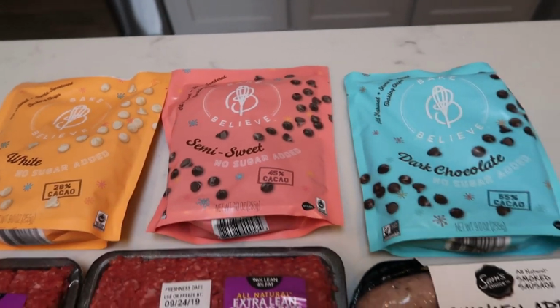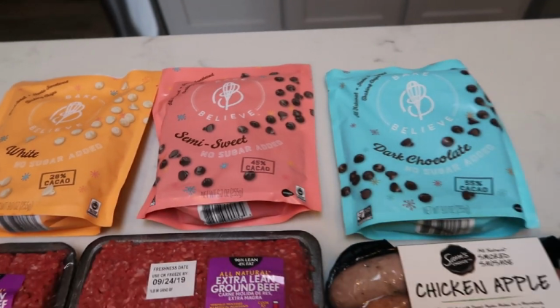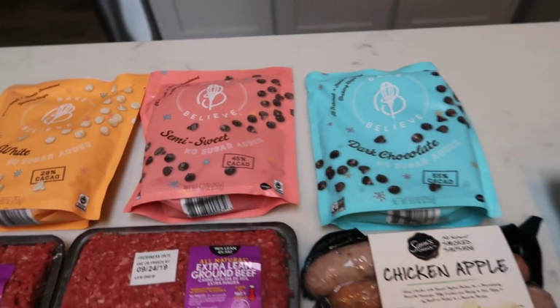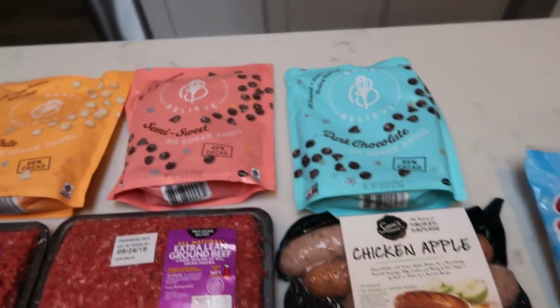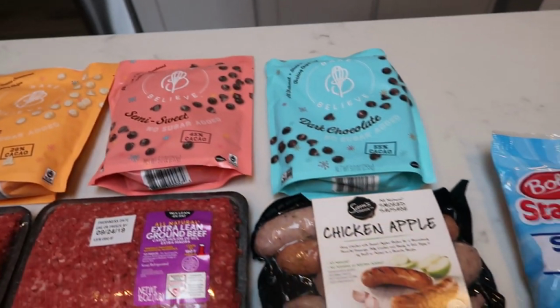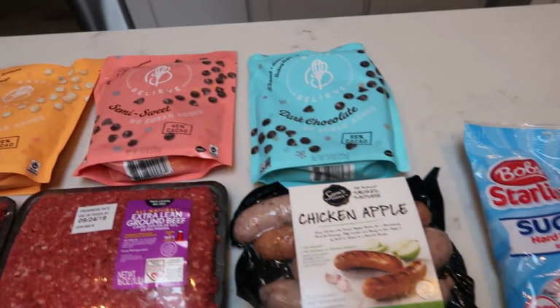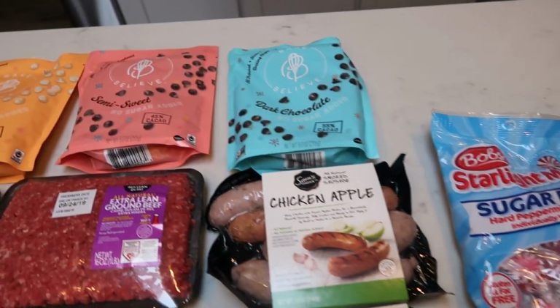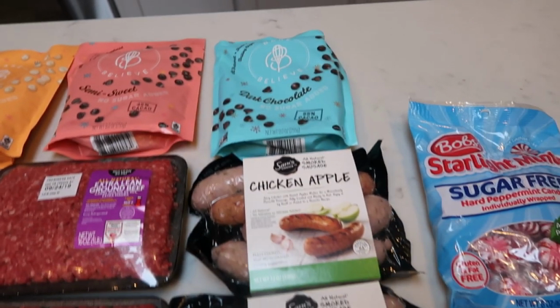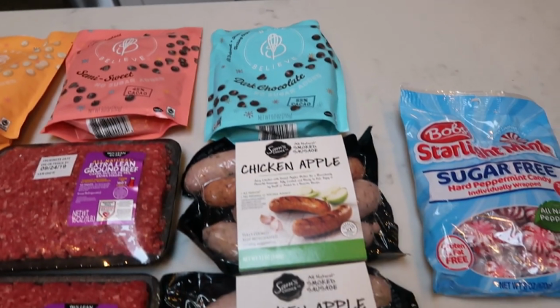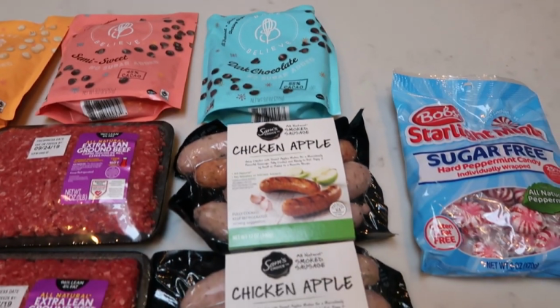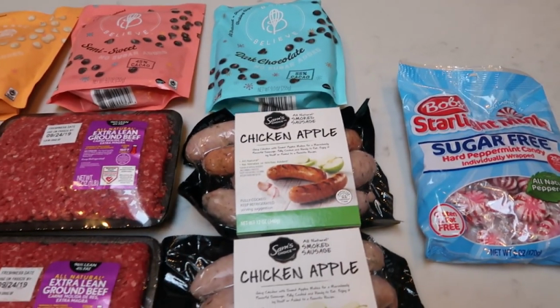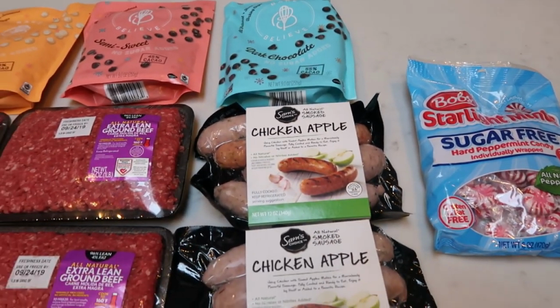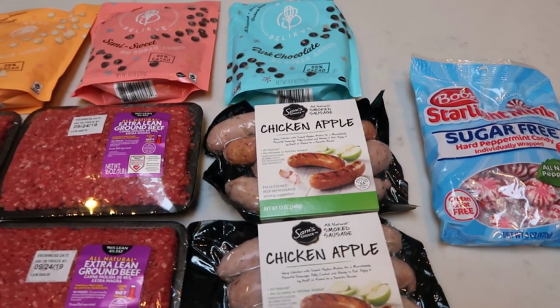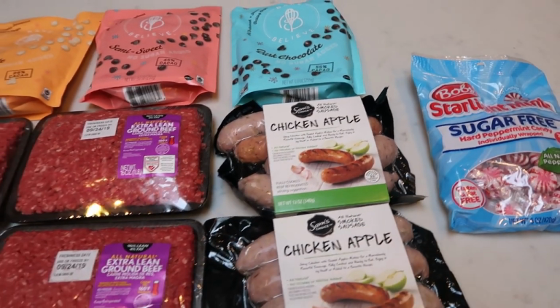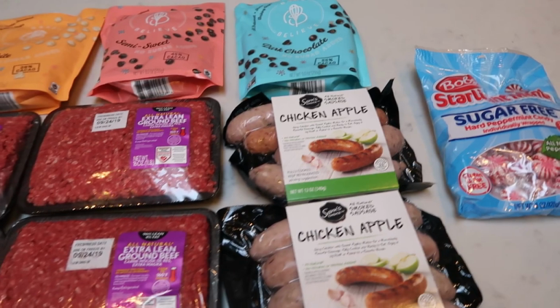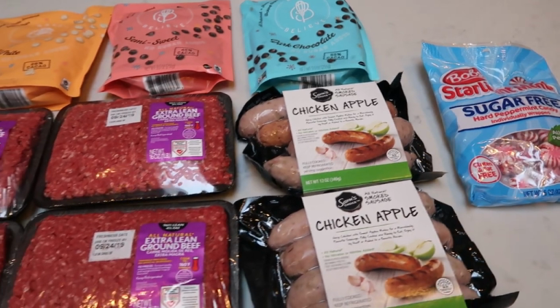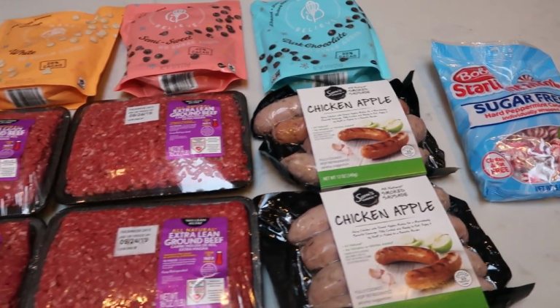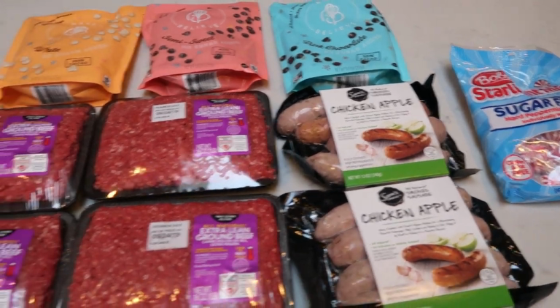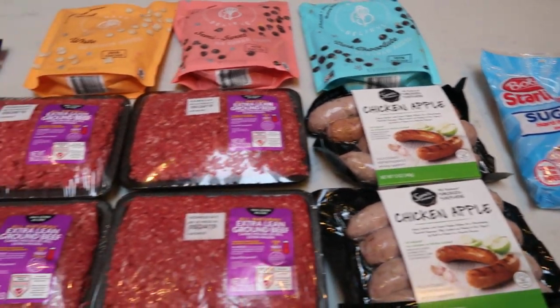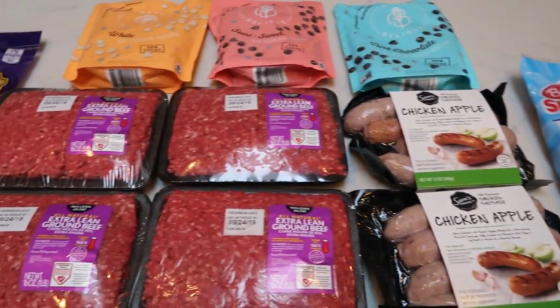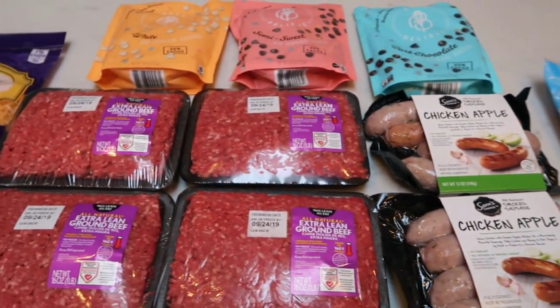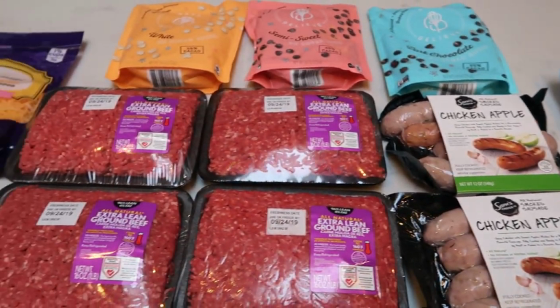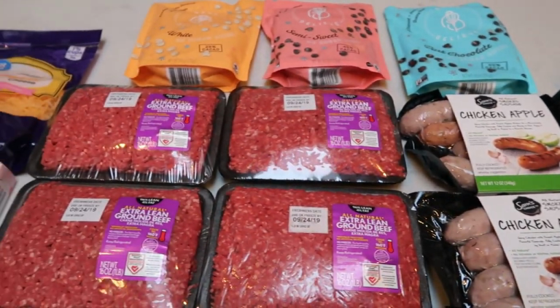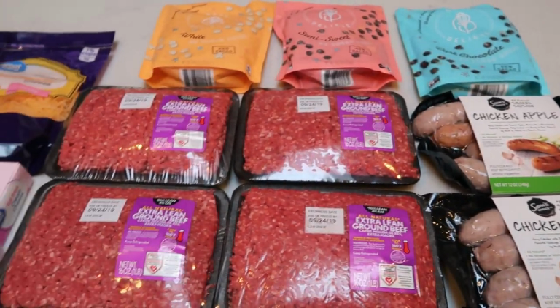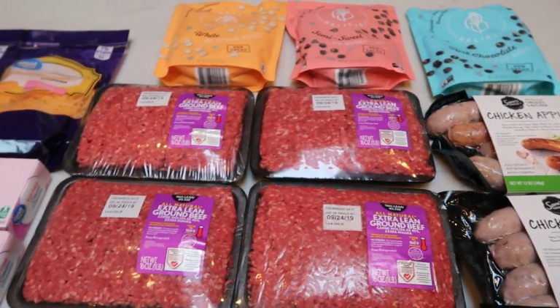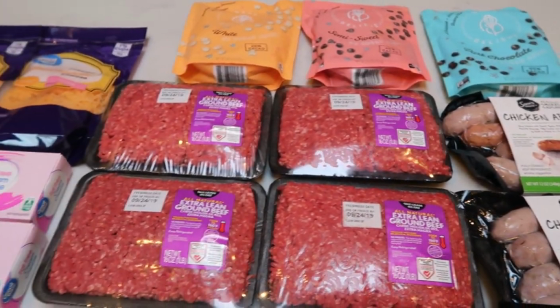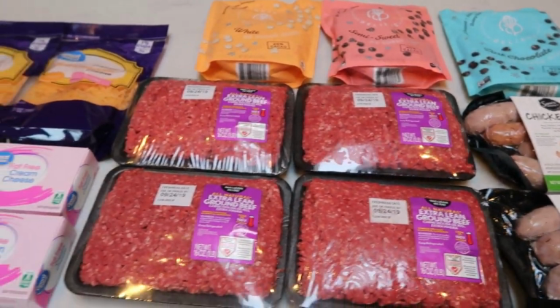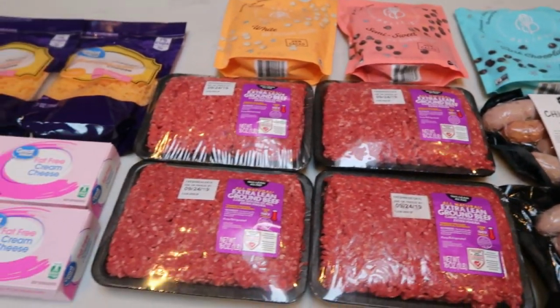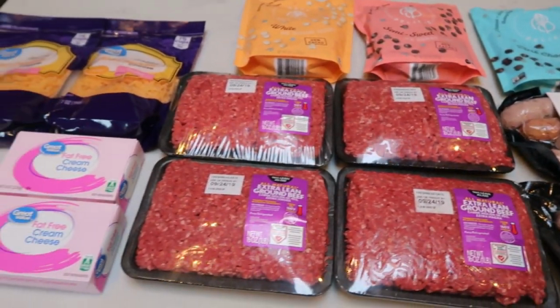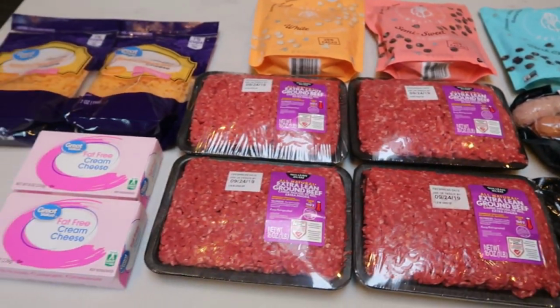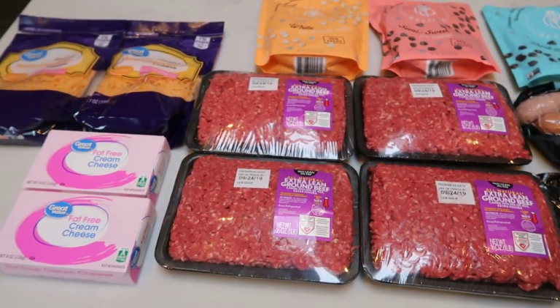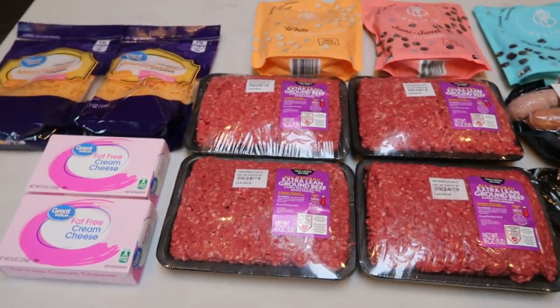And lastly at Walmart, I grabbed a 30 pack of Coors Light for my husband. So that was my Walmart grocery pickup. Now let's move into Fred Meyer.